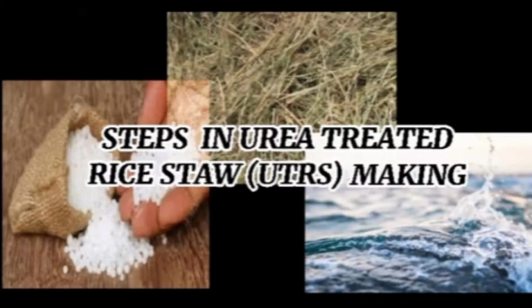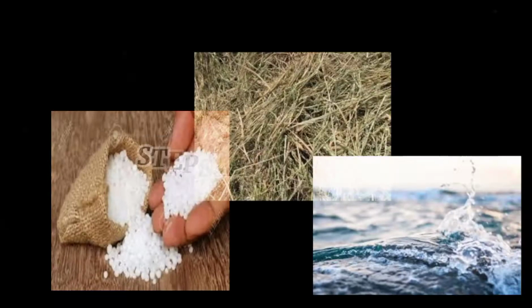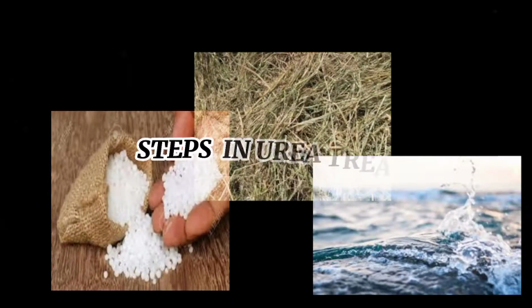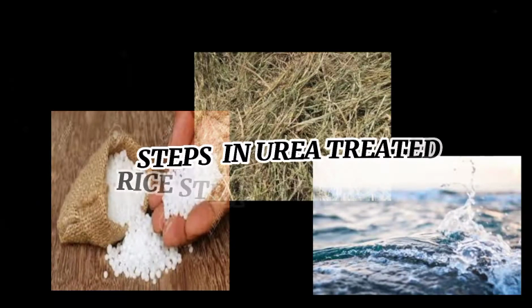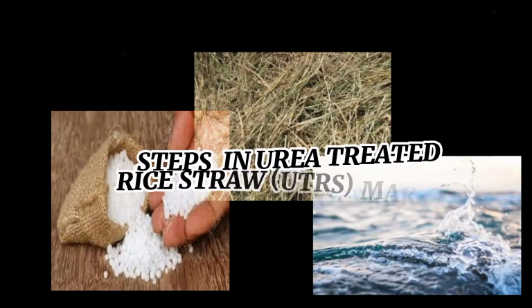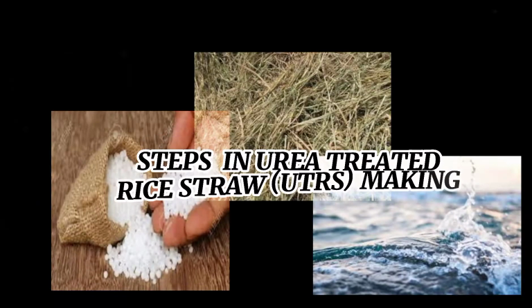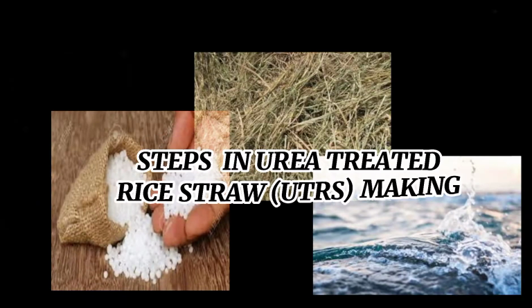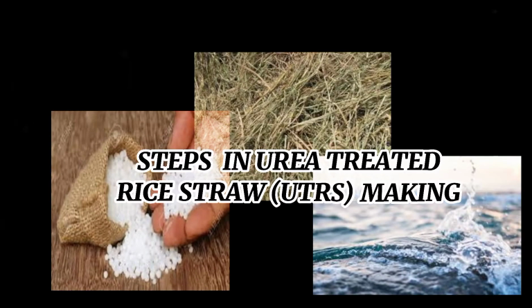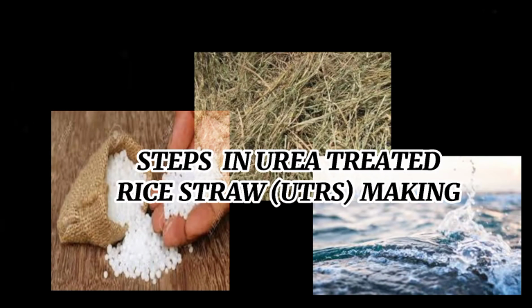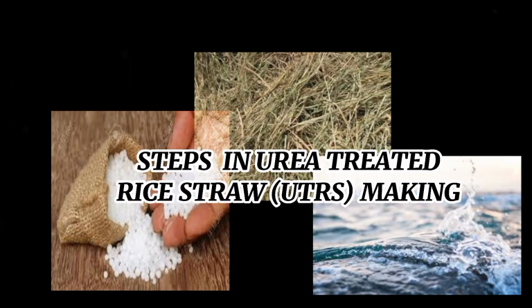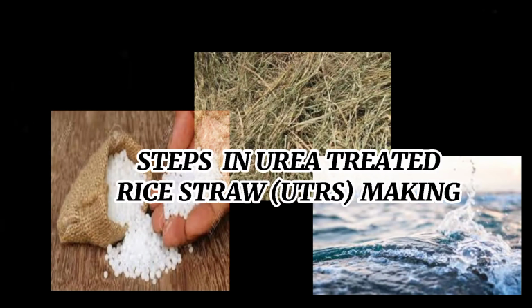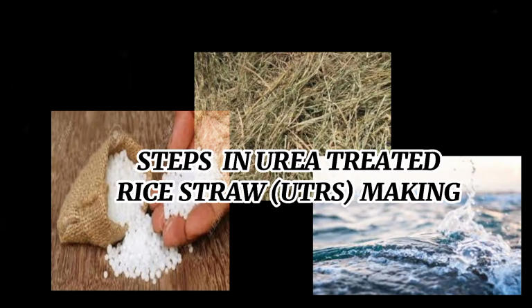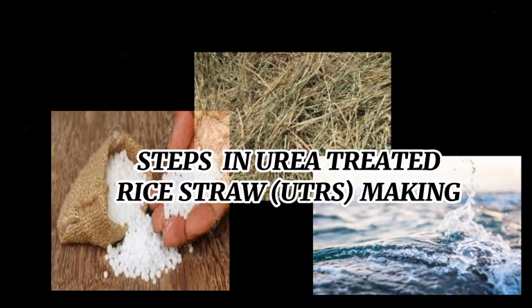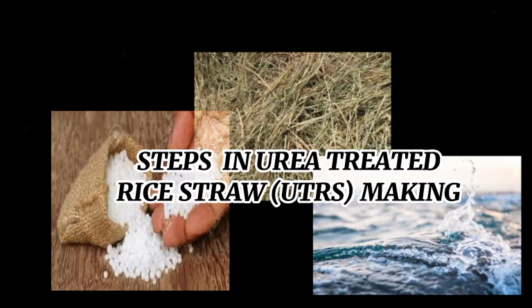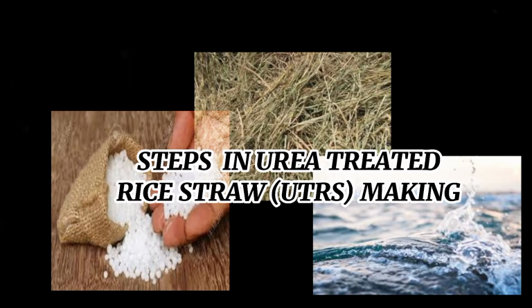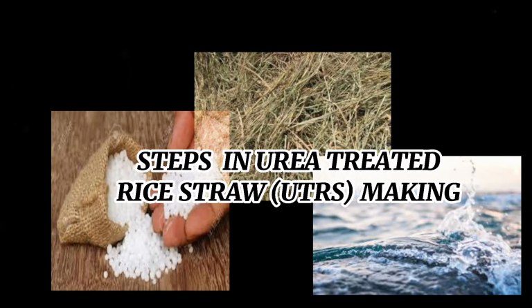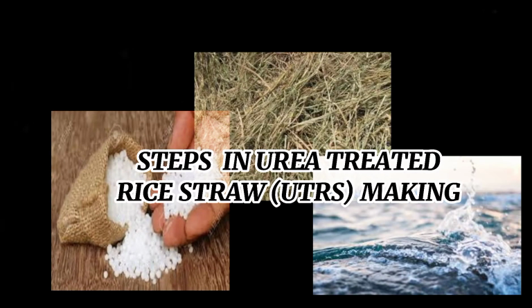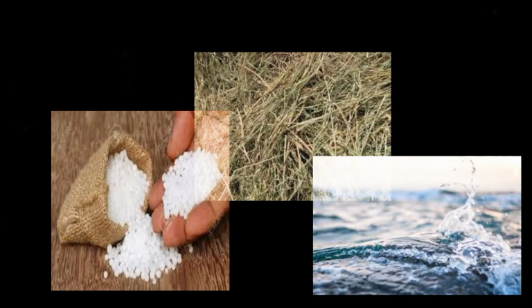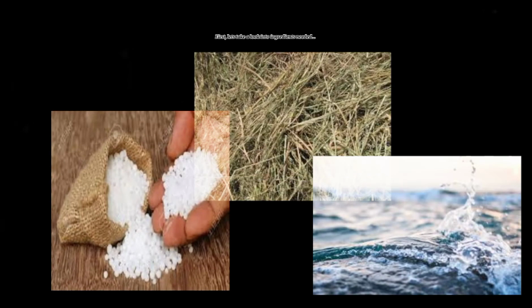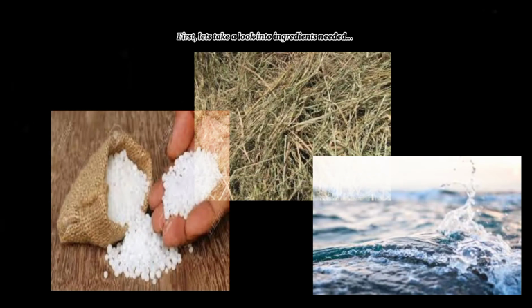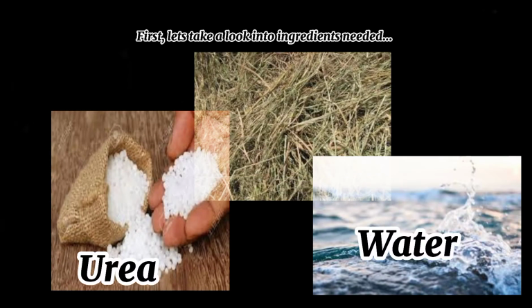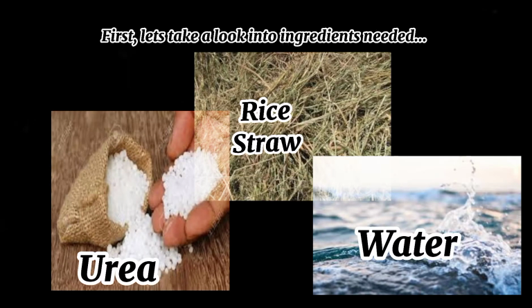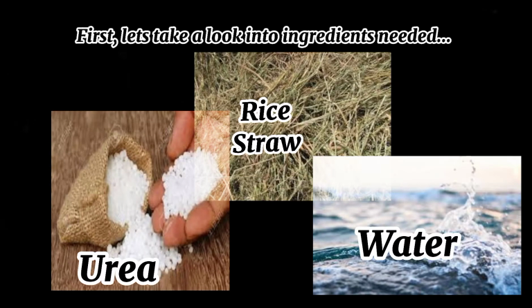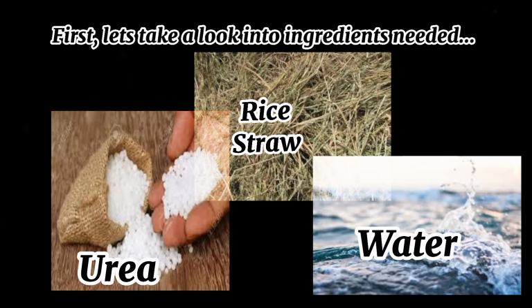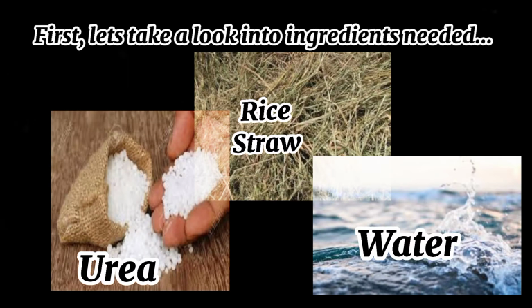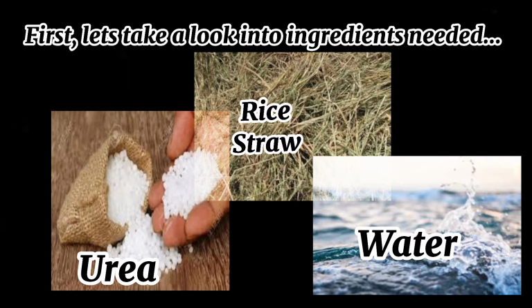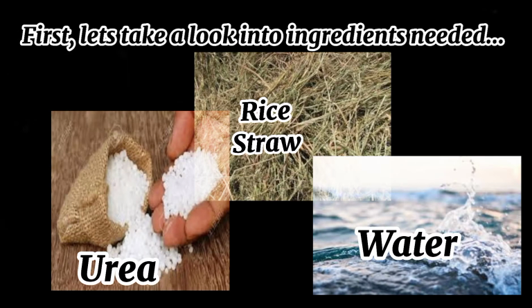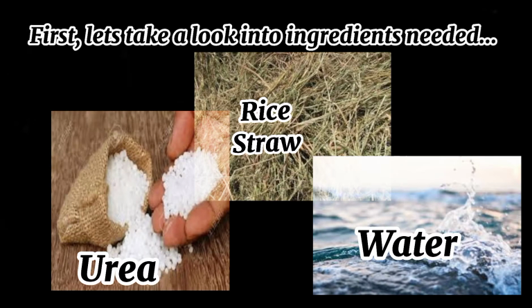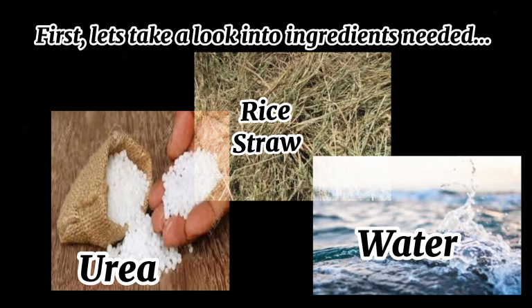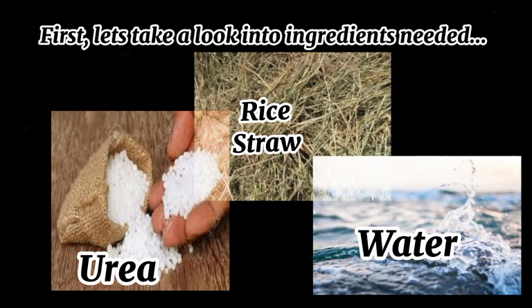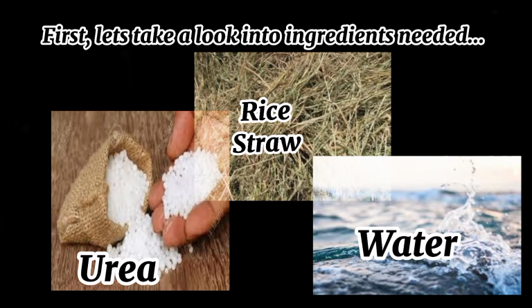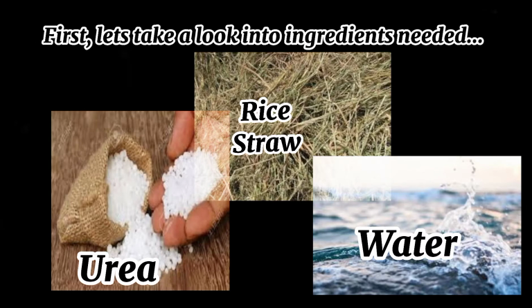Steps in Urea Treated Rice Straw making. First, let's take a look into the ingredients needed.